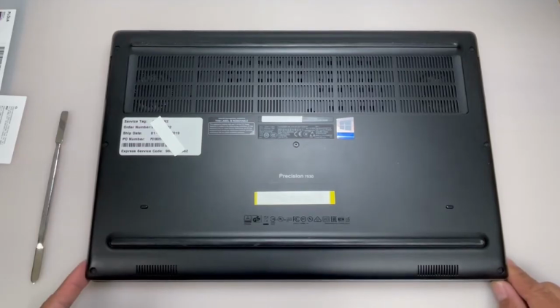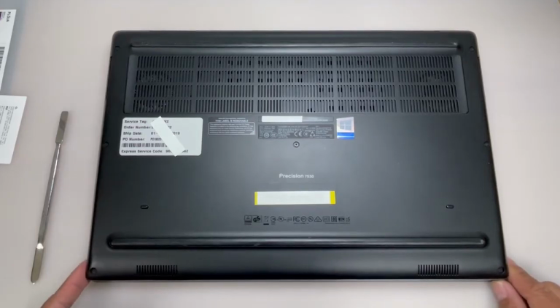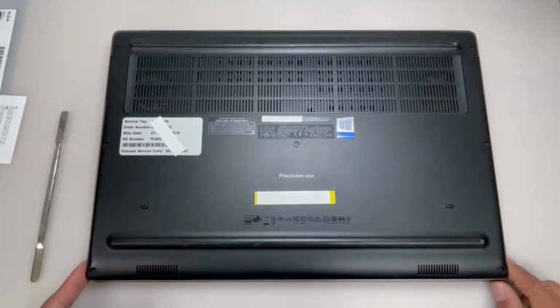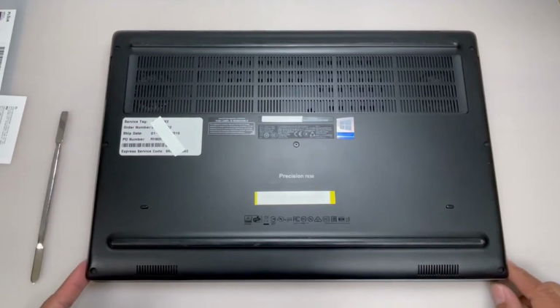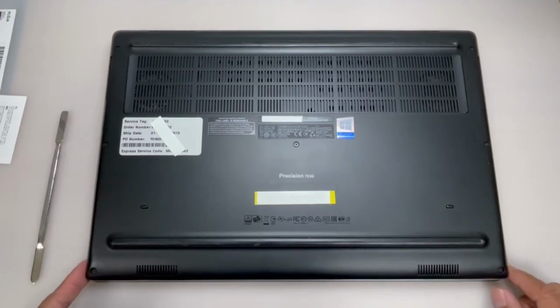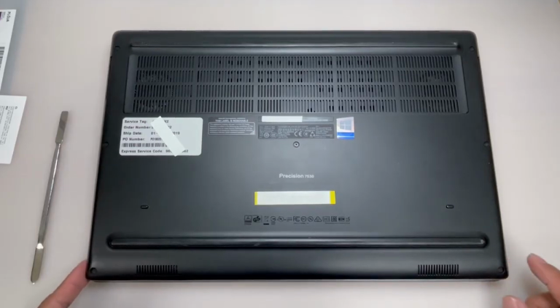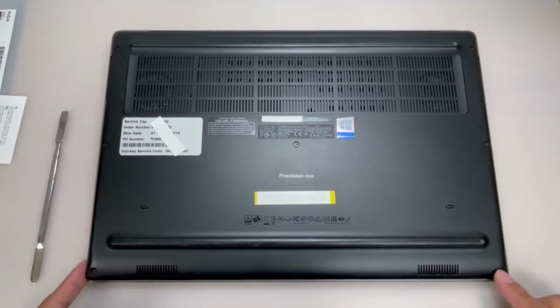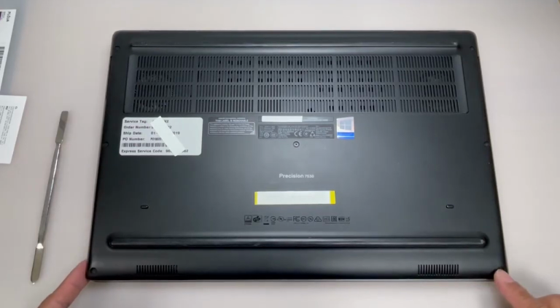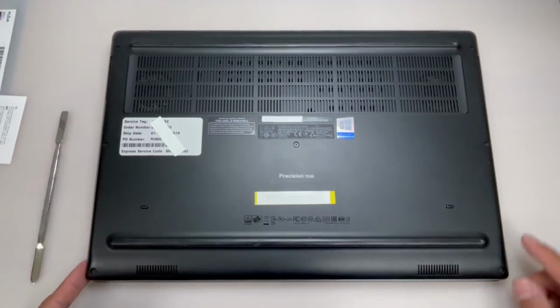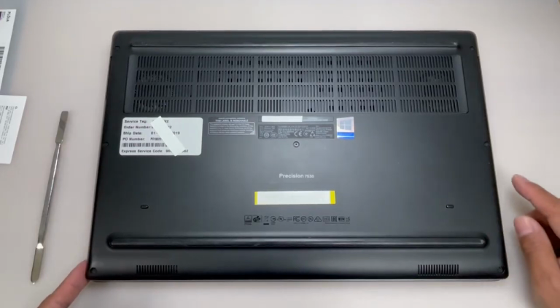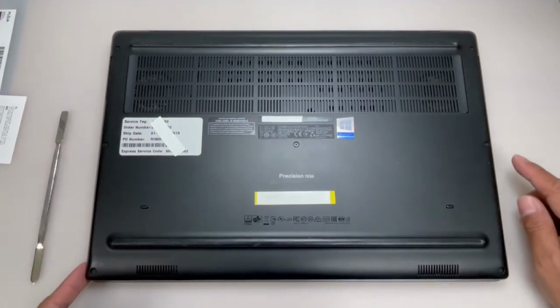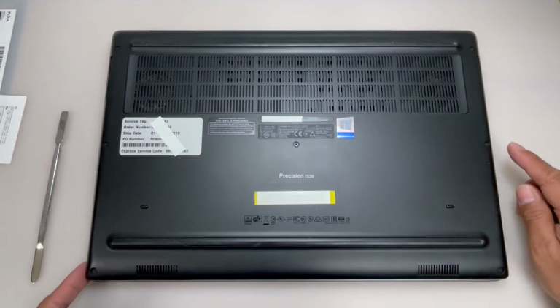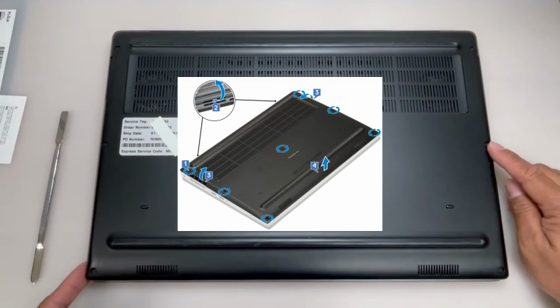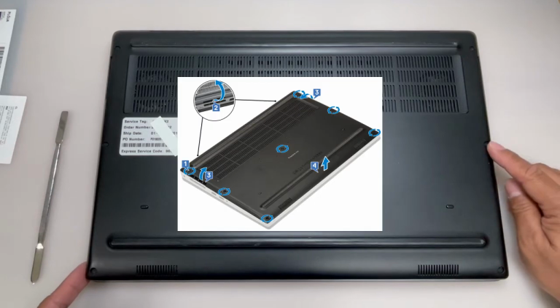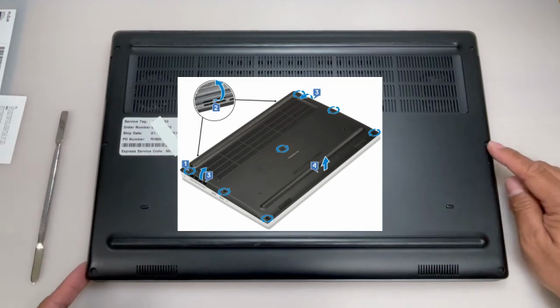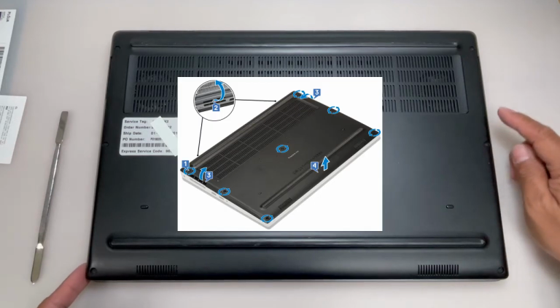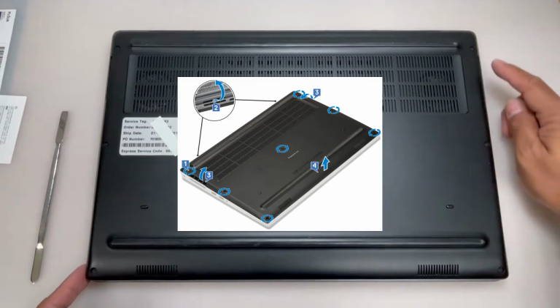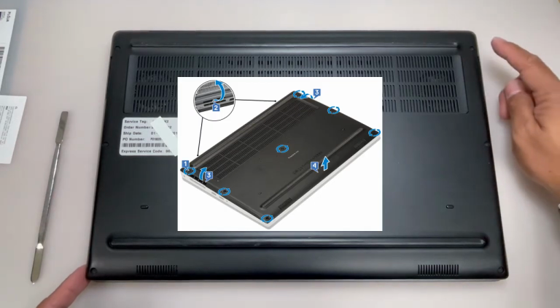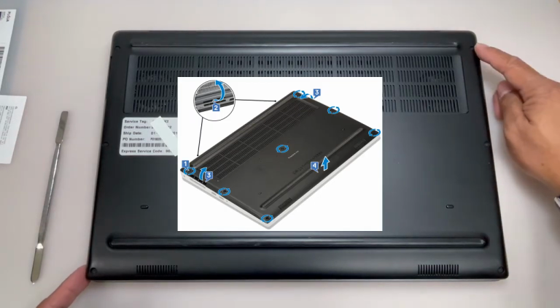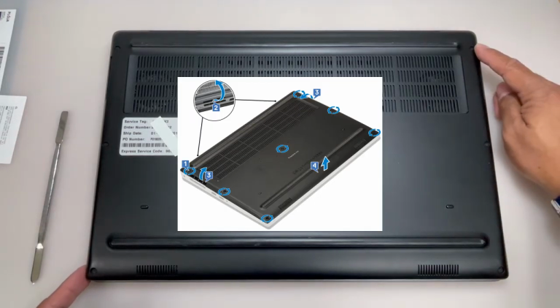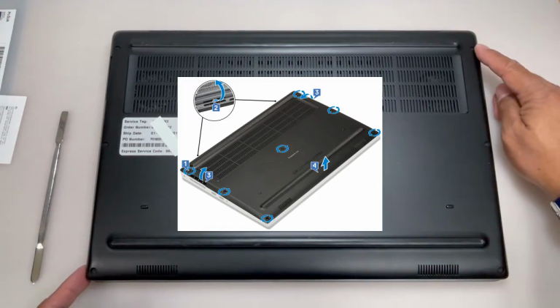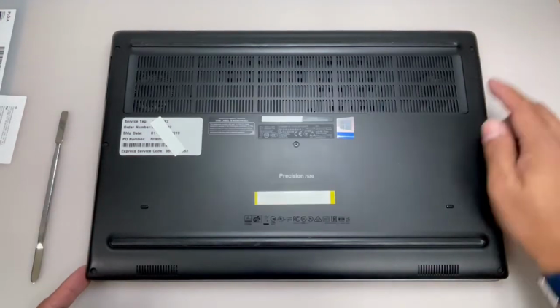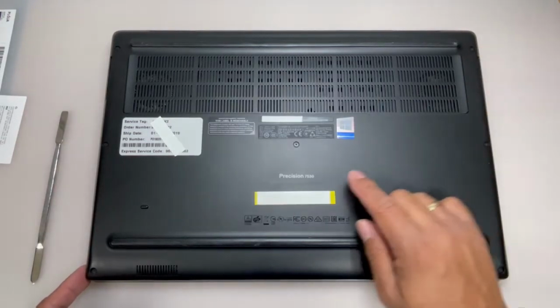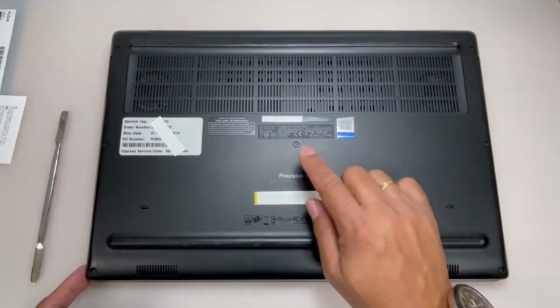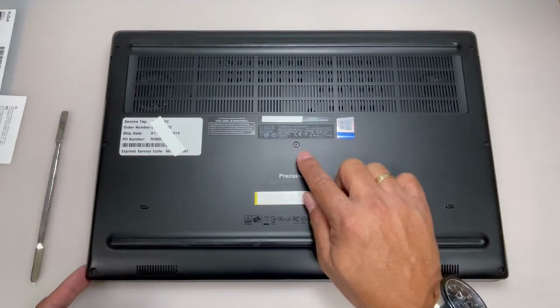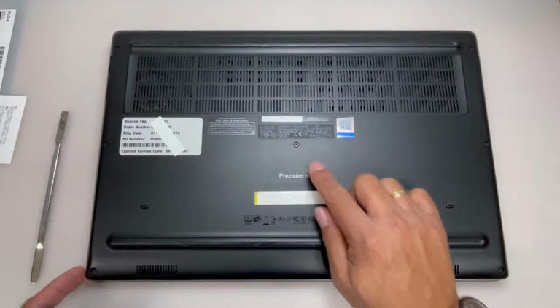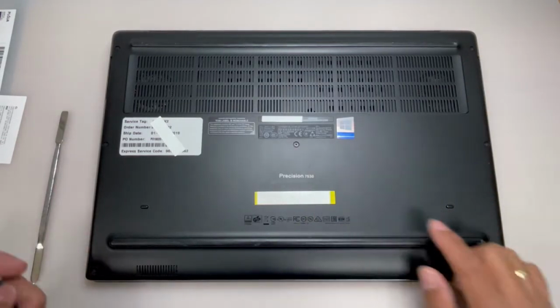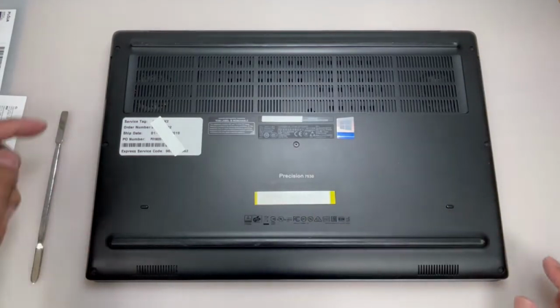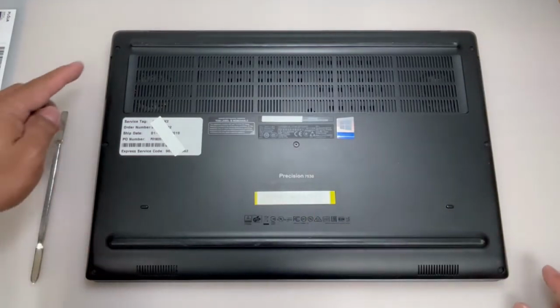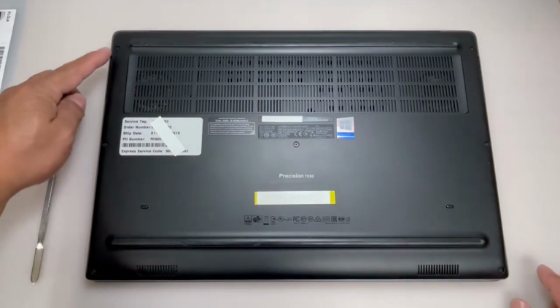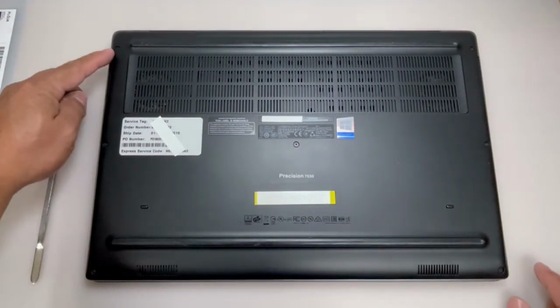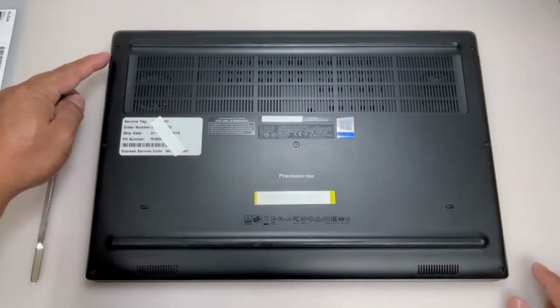As shown, remove the base cover by loosening the seven captive screws that secure the base cover to the system.